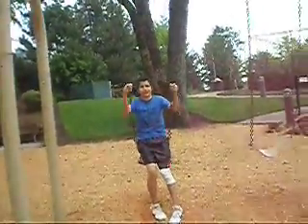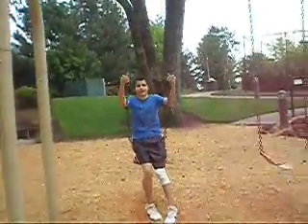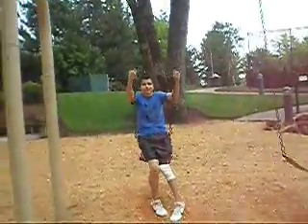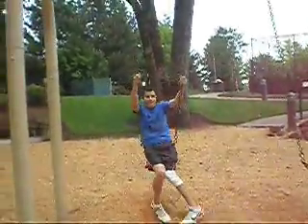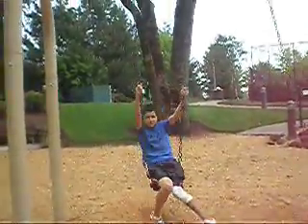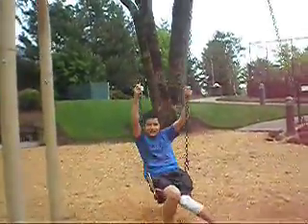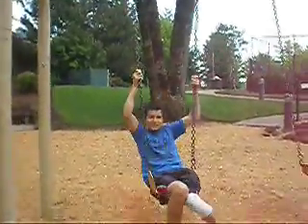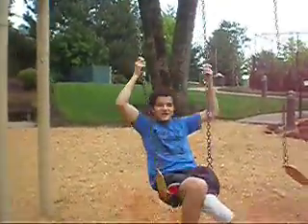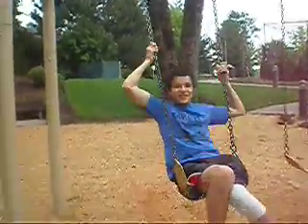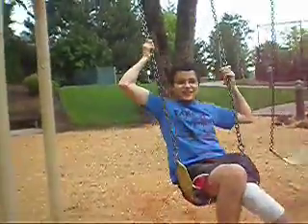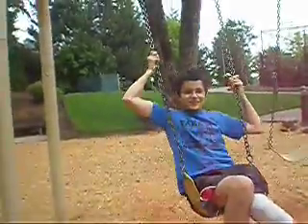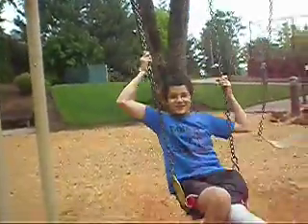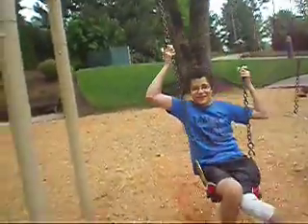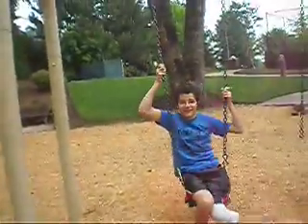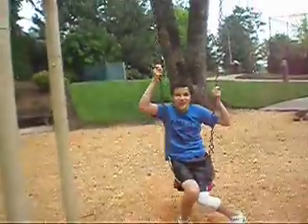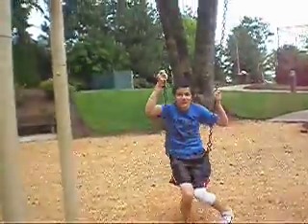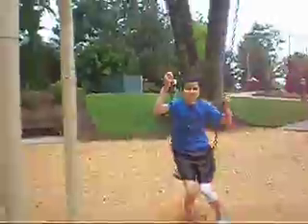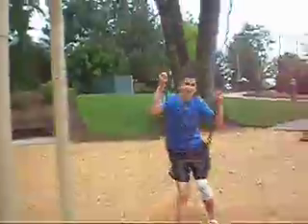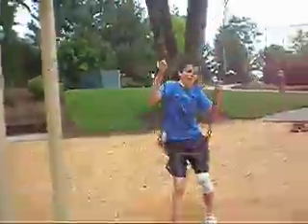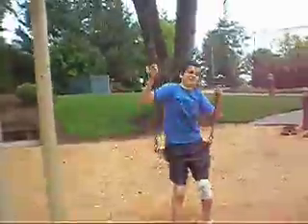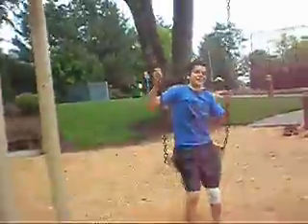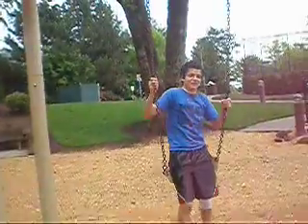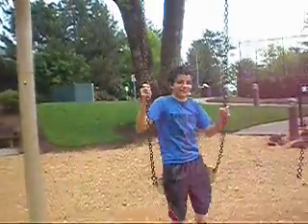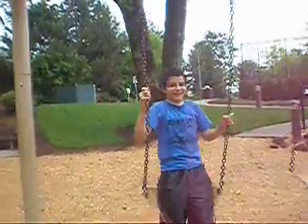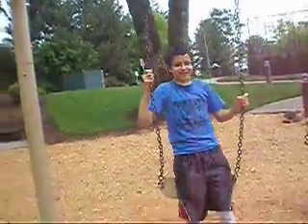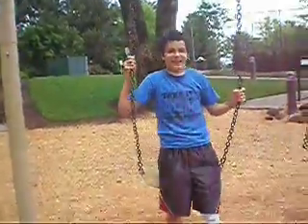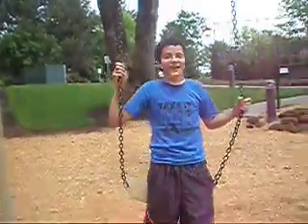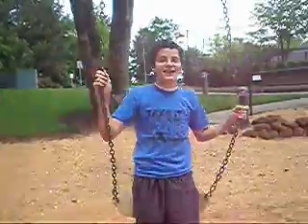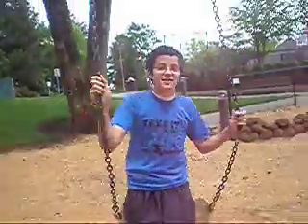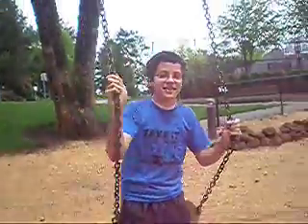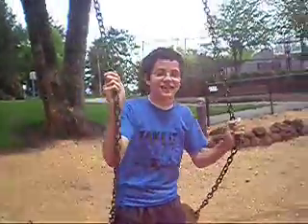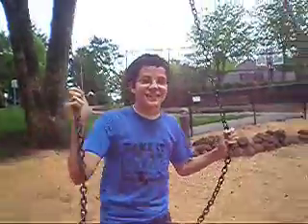All right, this is Annoying Kids, Wesley, and we're gonna teach you how to swim properly today. Yeah, and successfully.